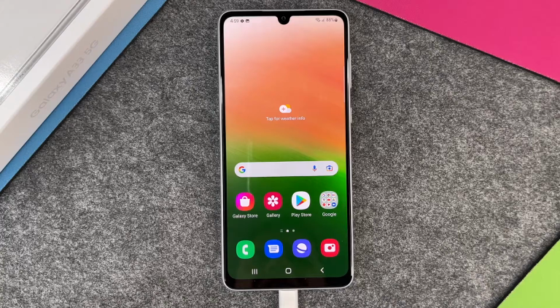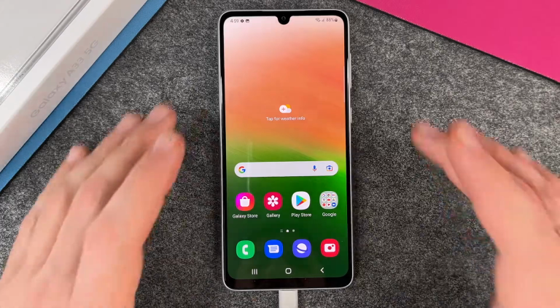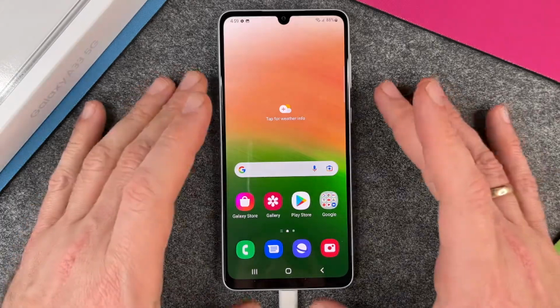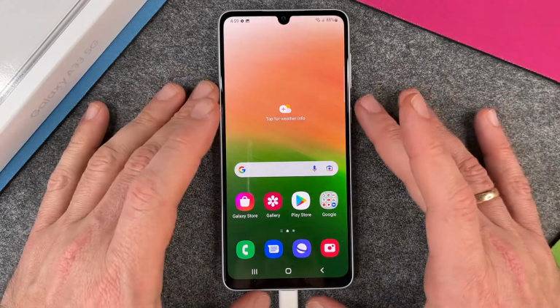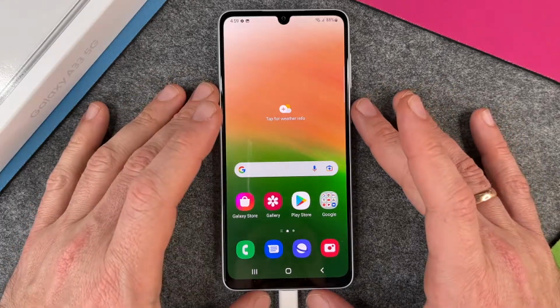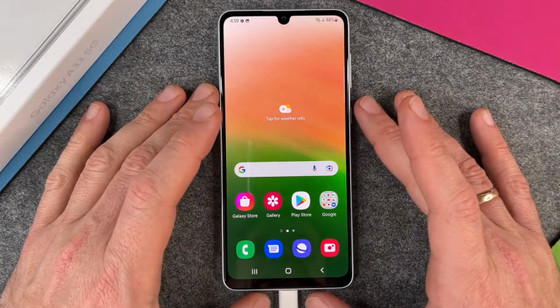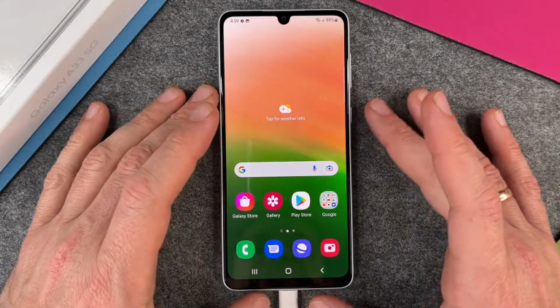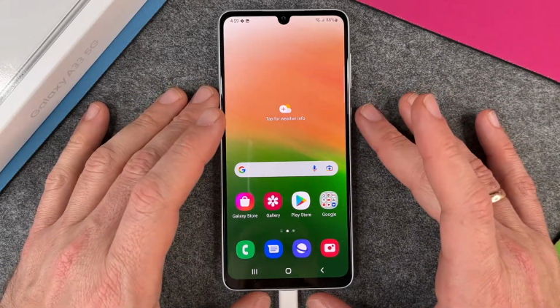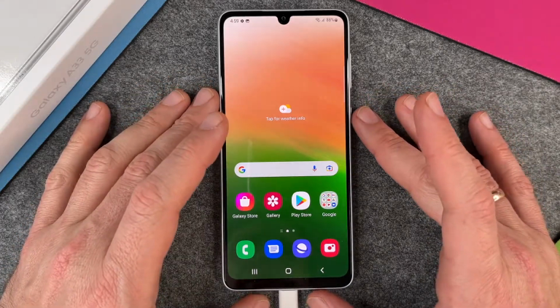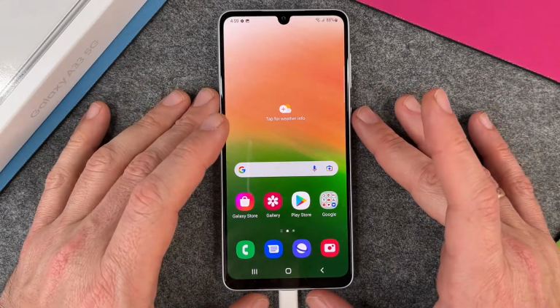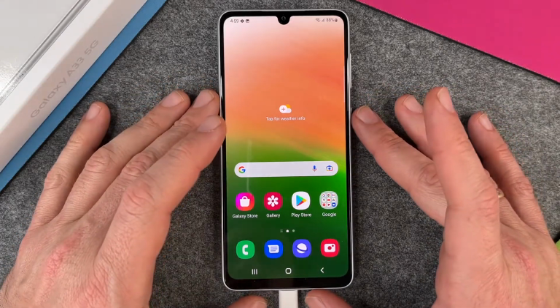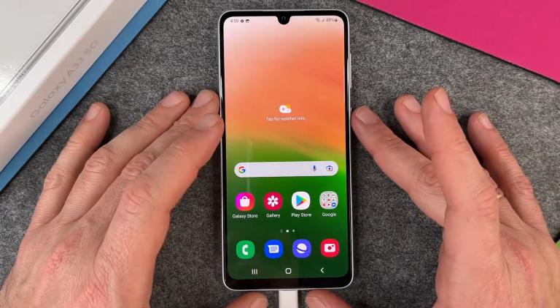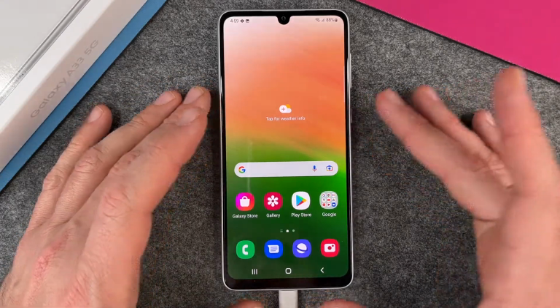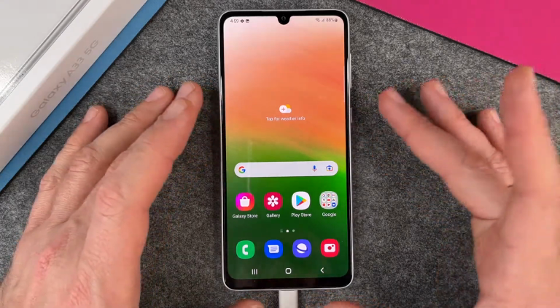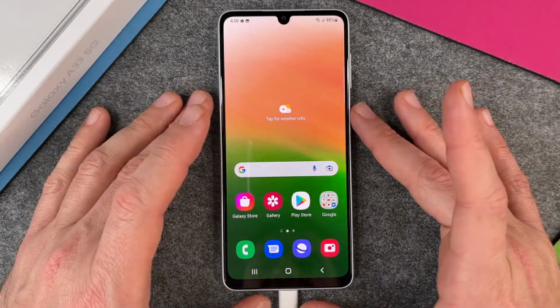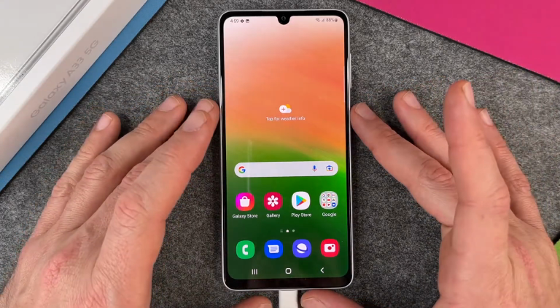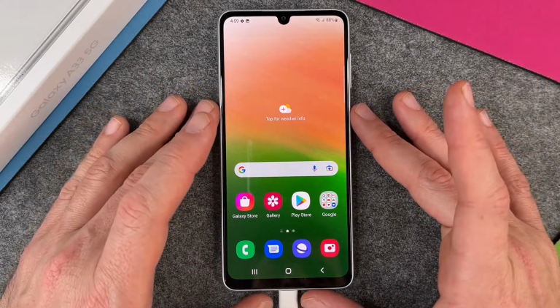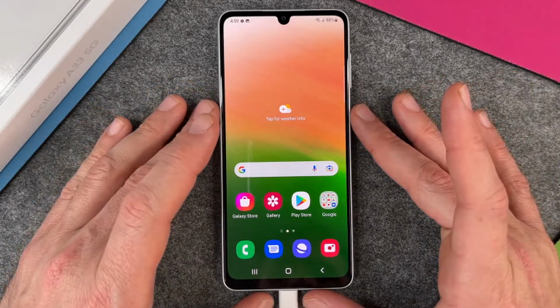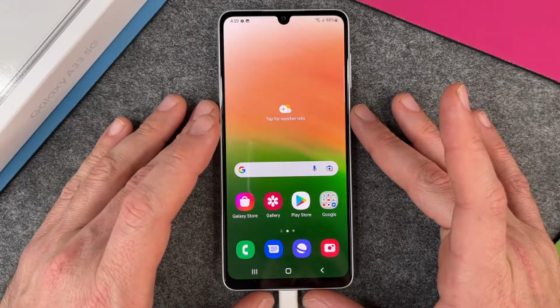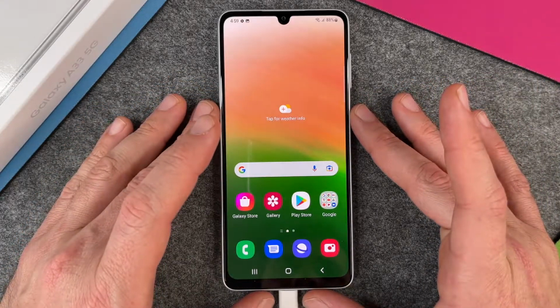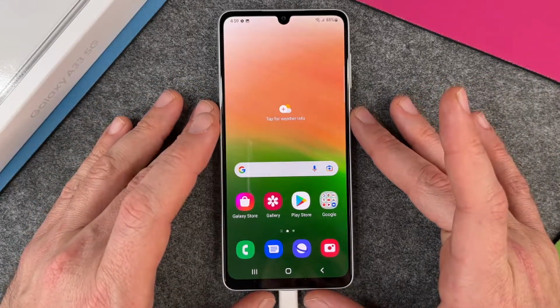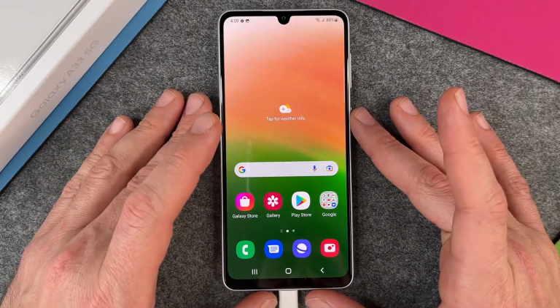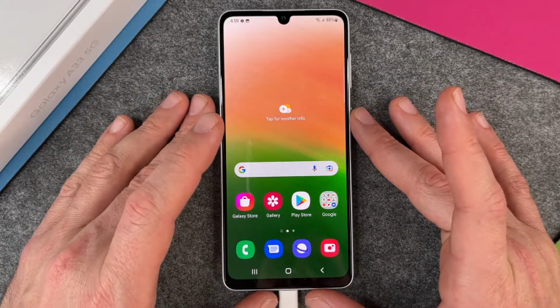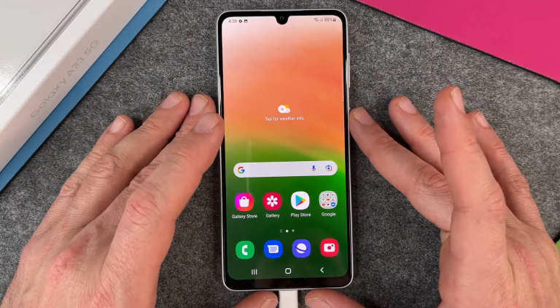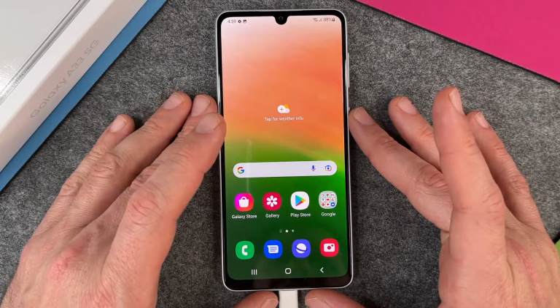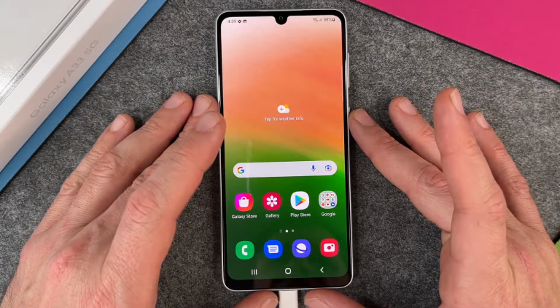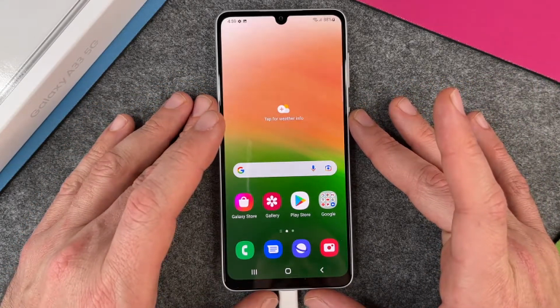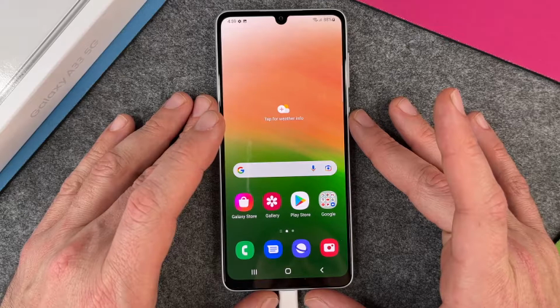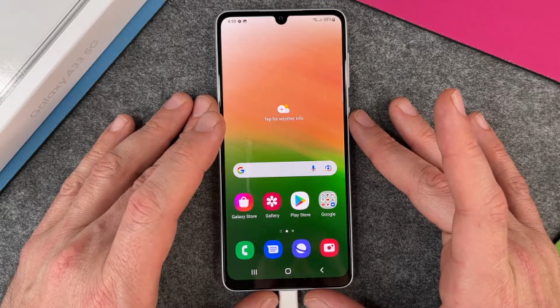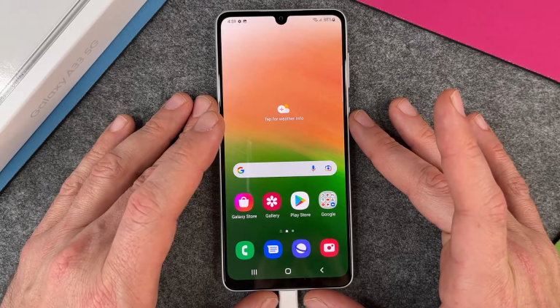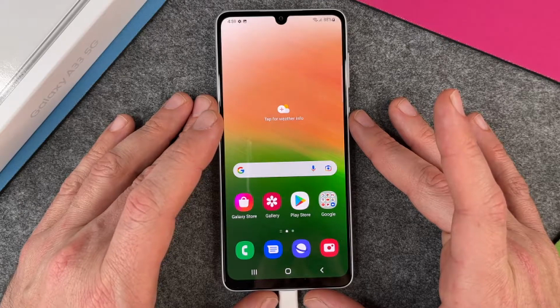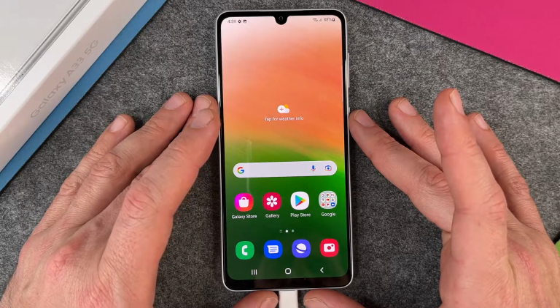Hello together! In this video I want to show you how to make a screenshot on a Samsung Galaxy A33 5G.